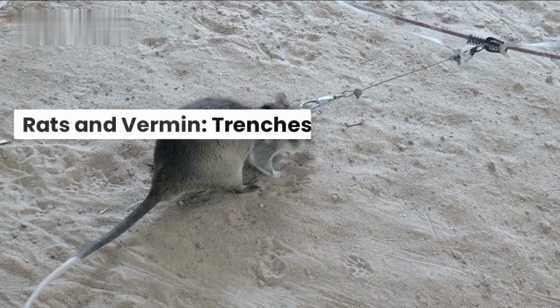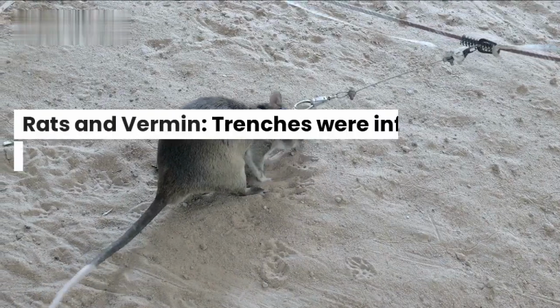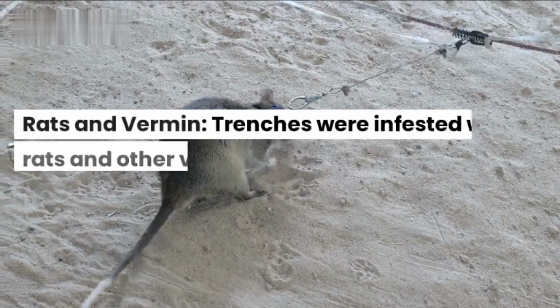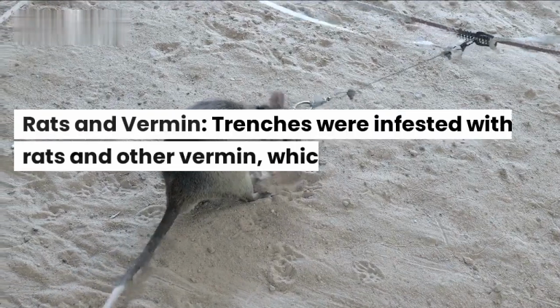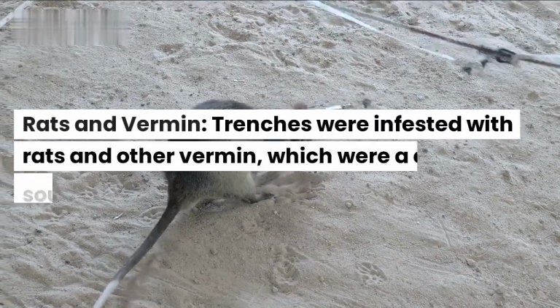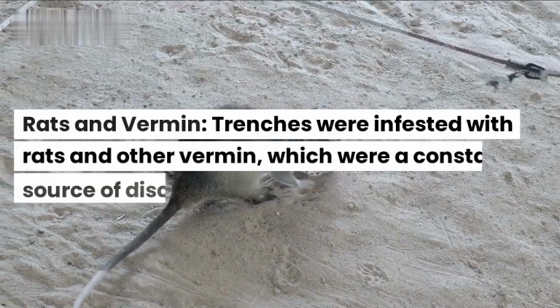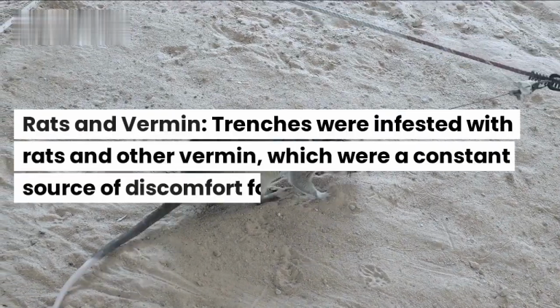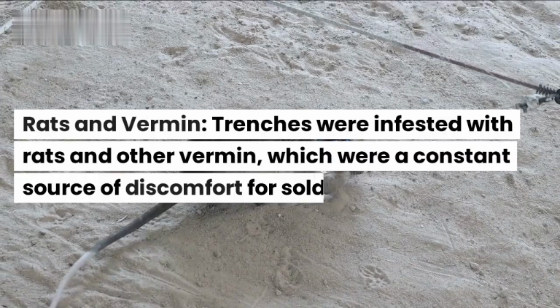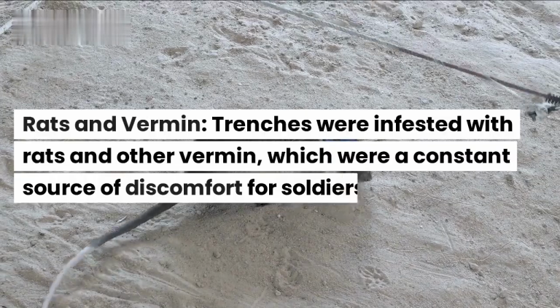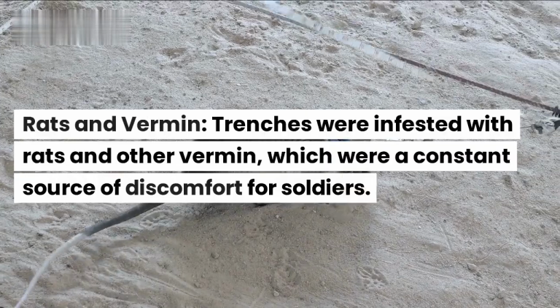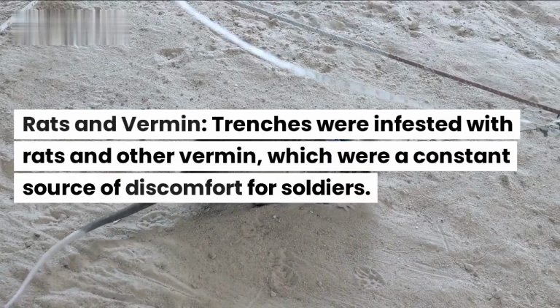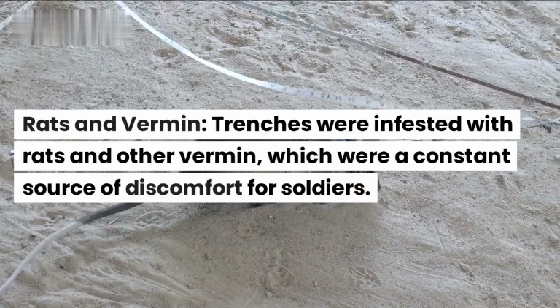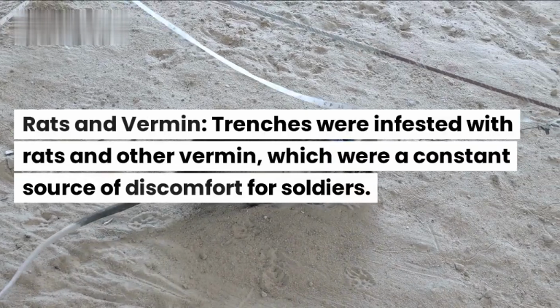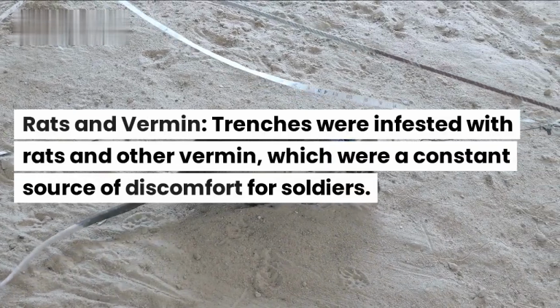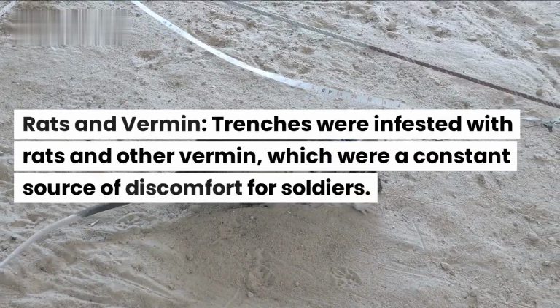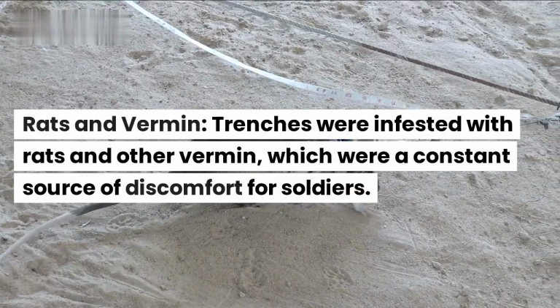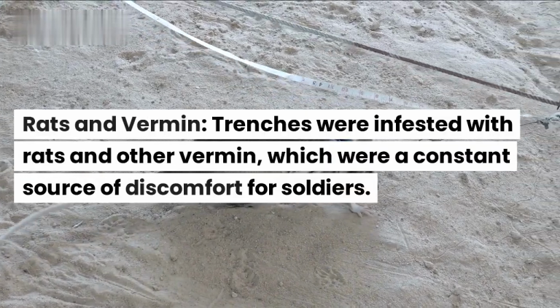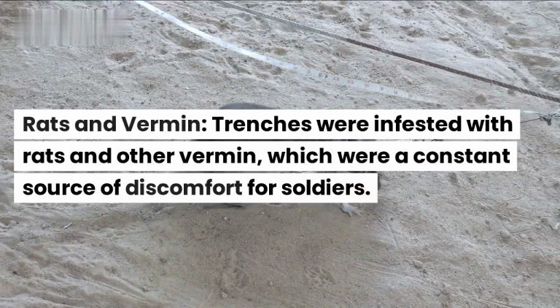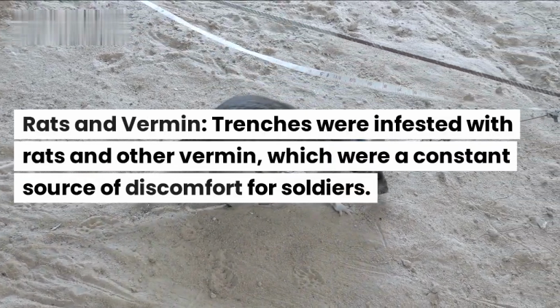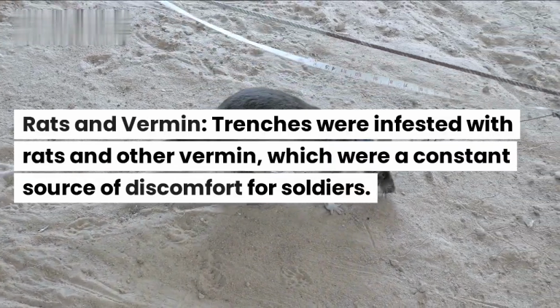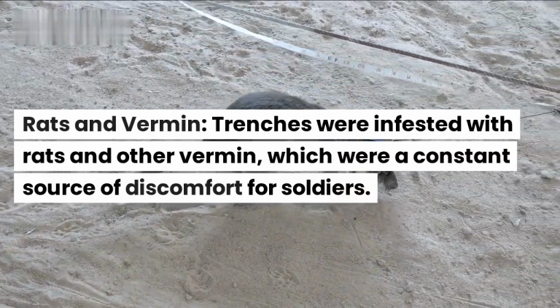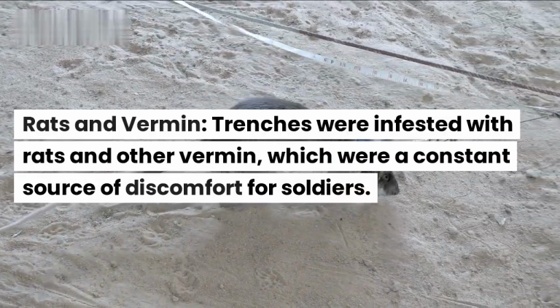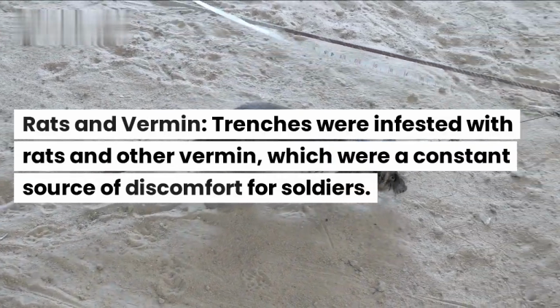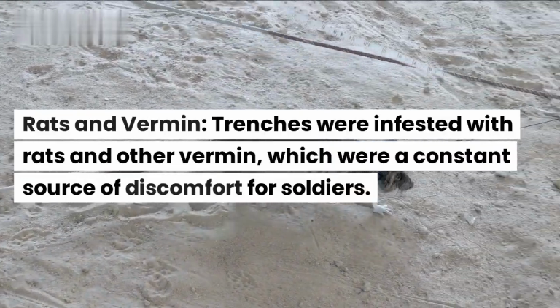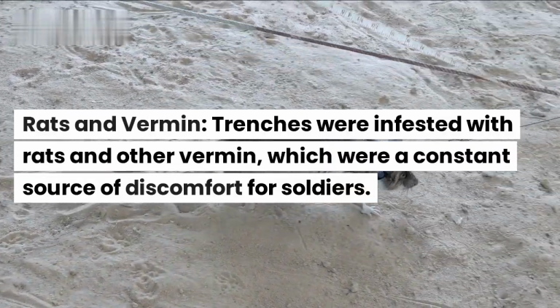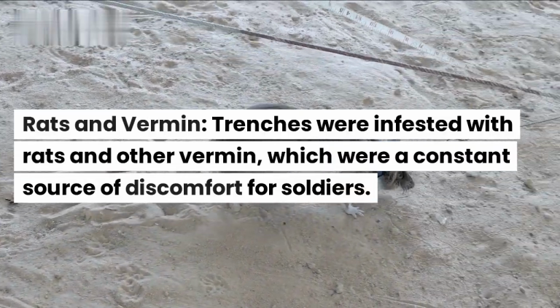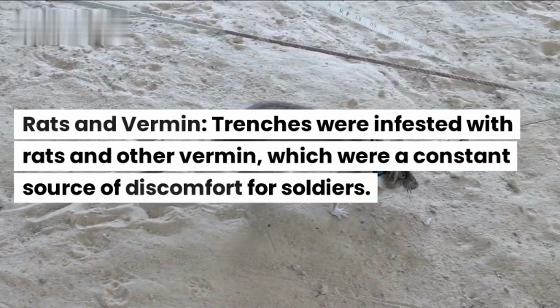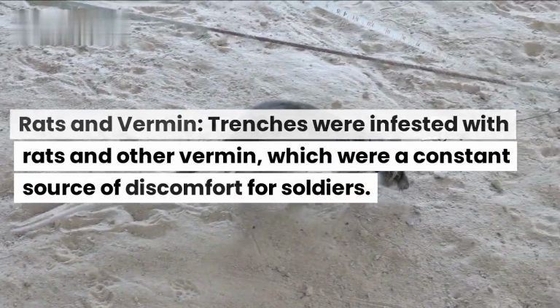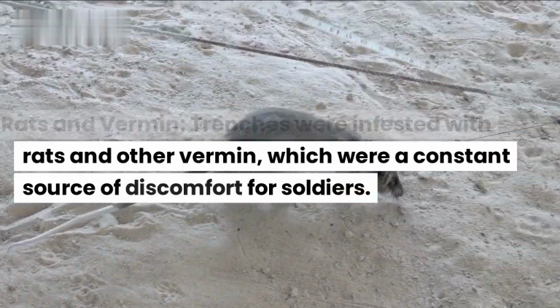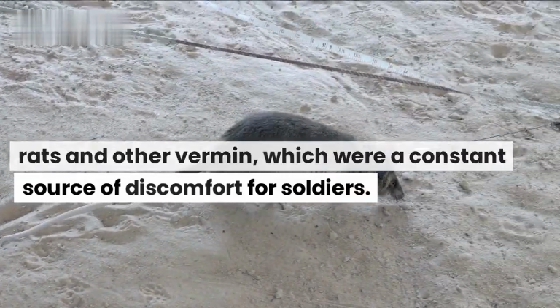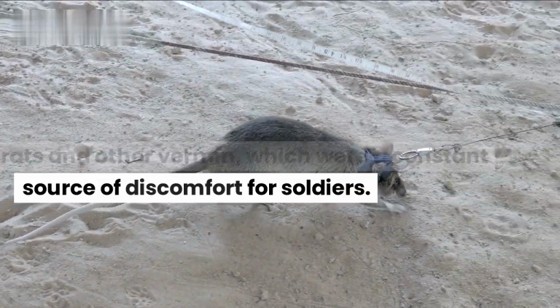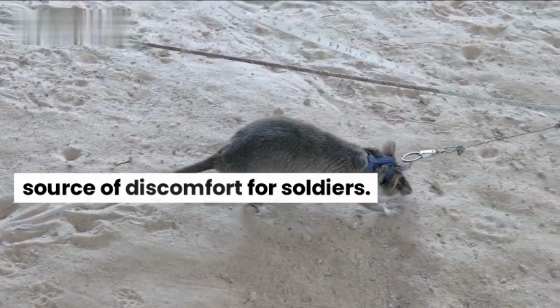Rats and vermin. Trenches were infested with rats and other vermin, which were a constant source of discomfort for soldiers.